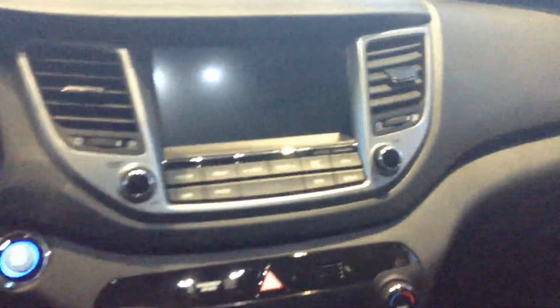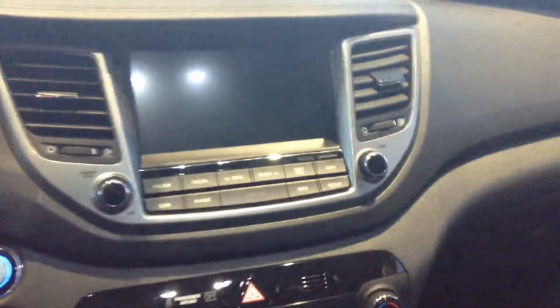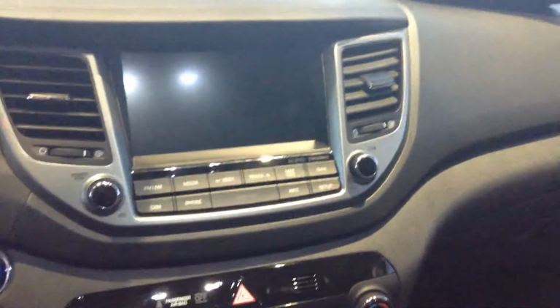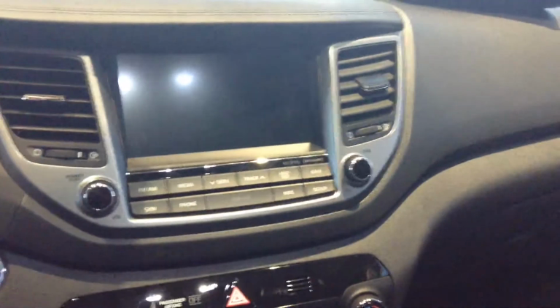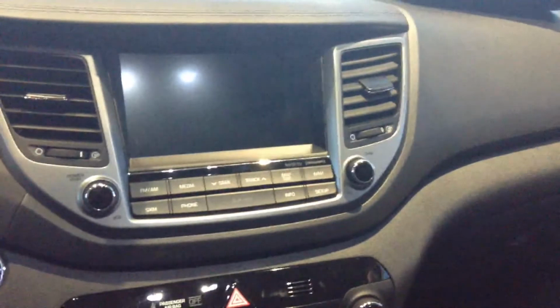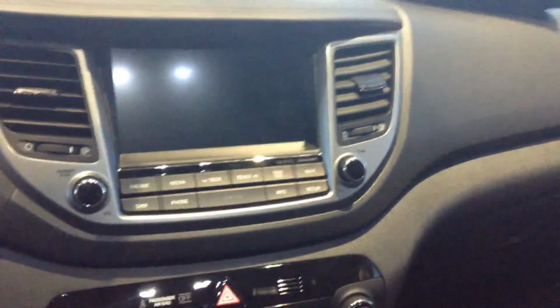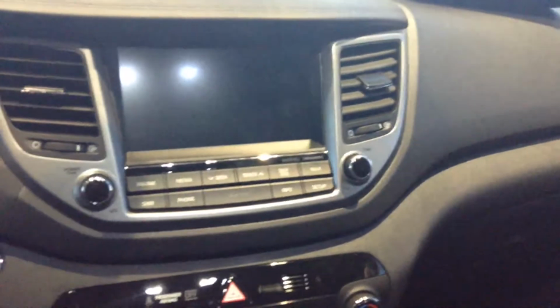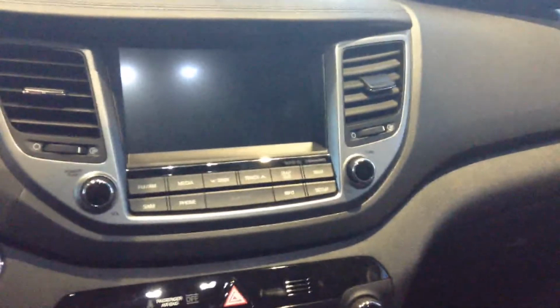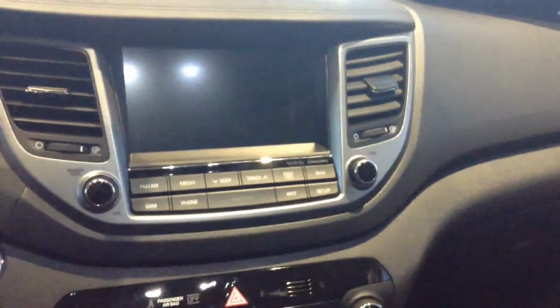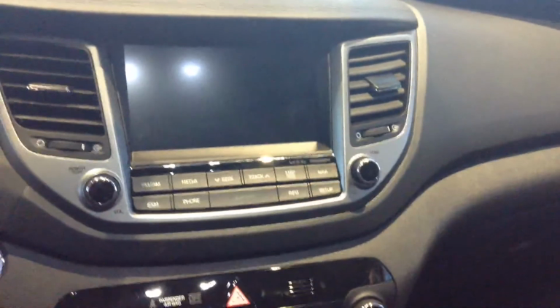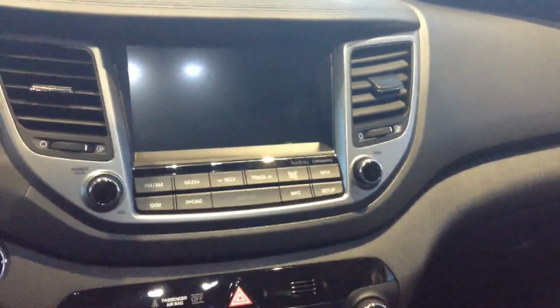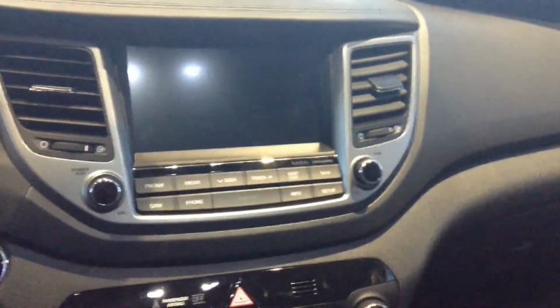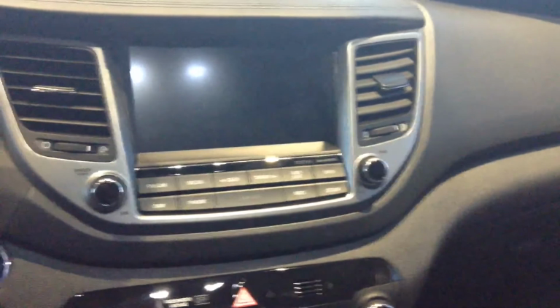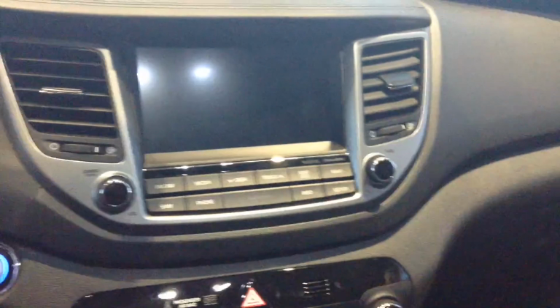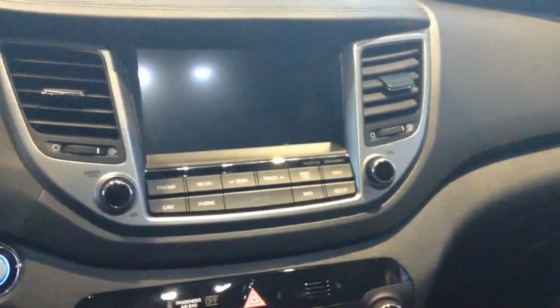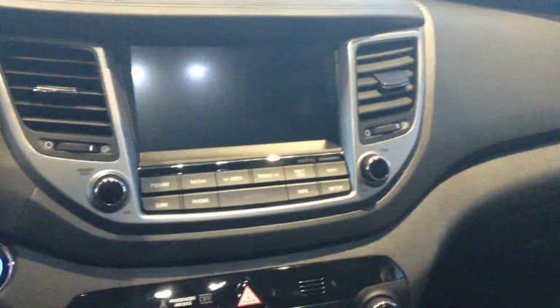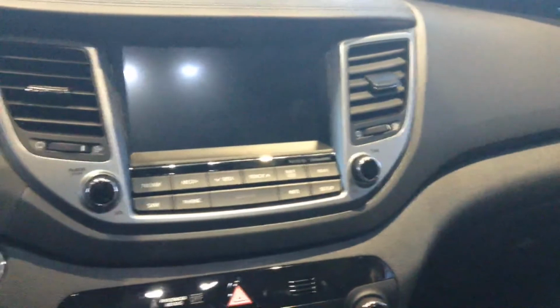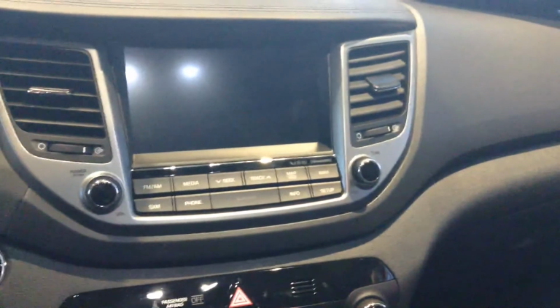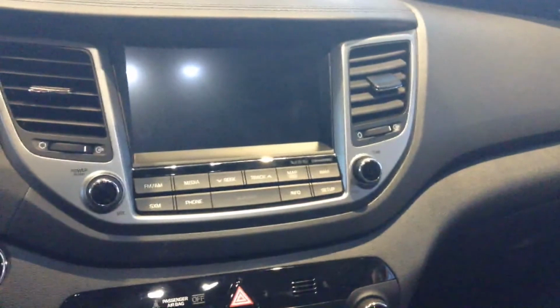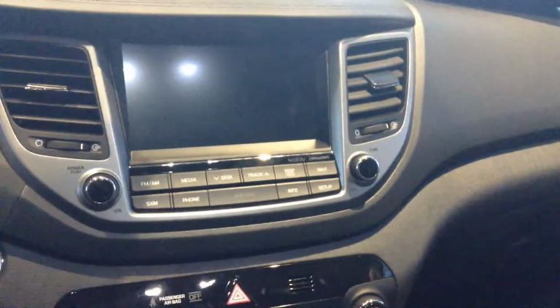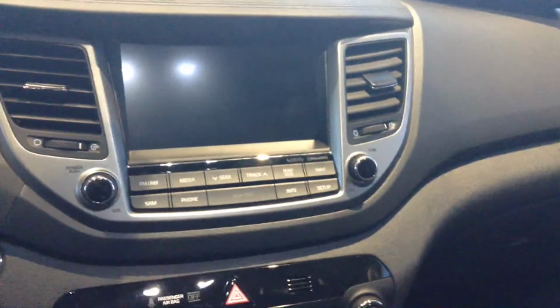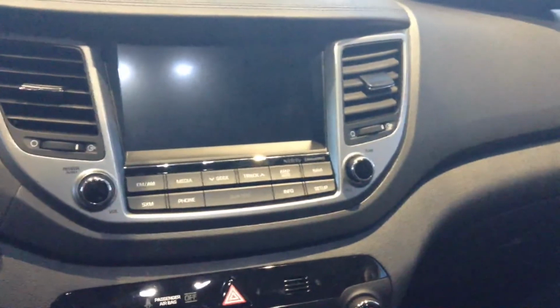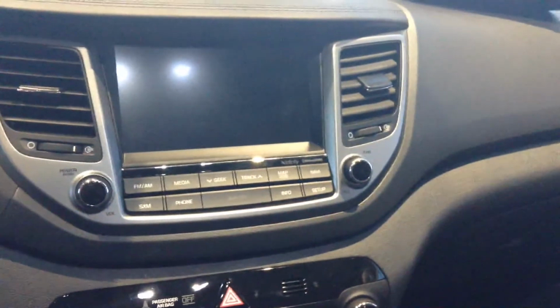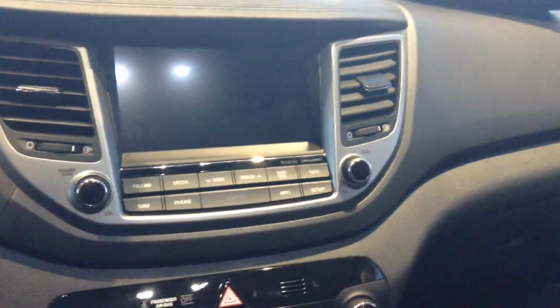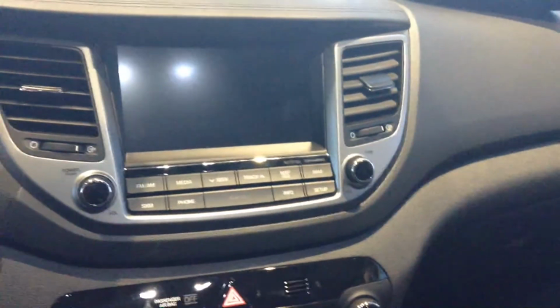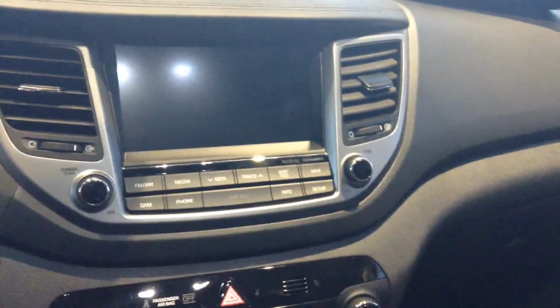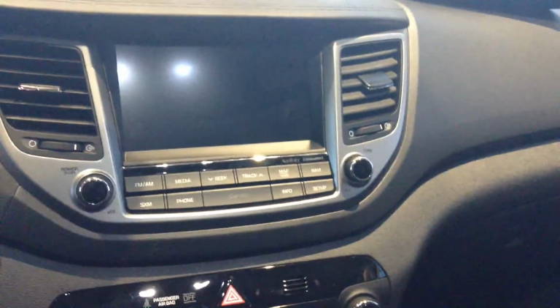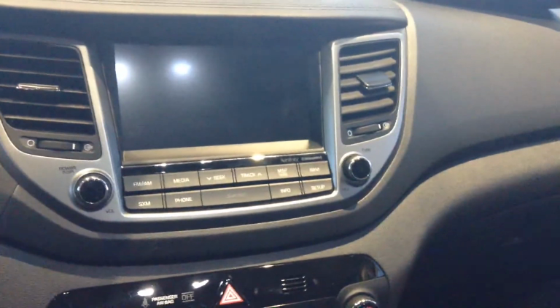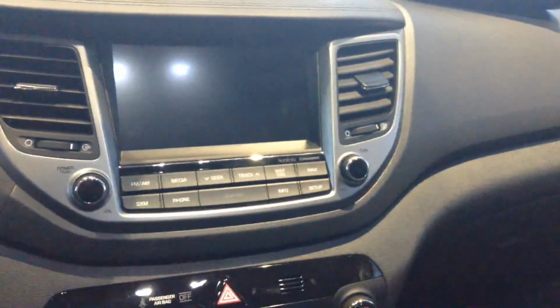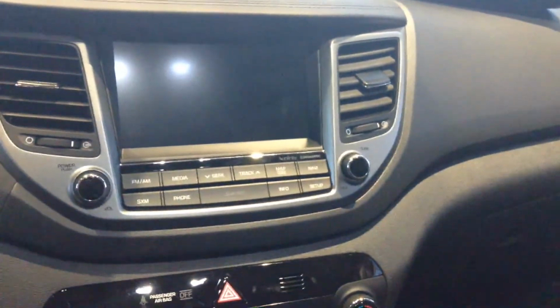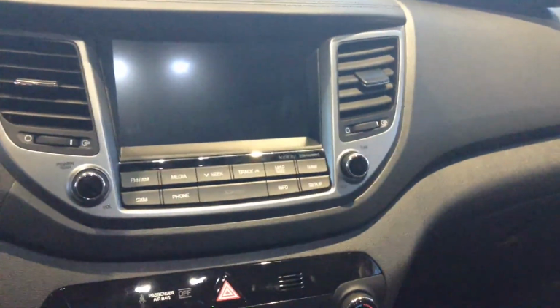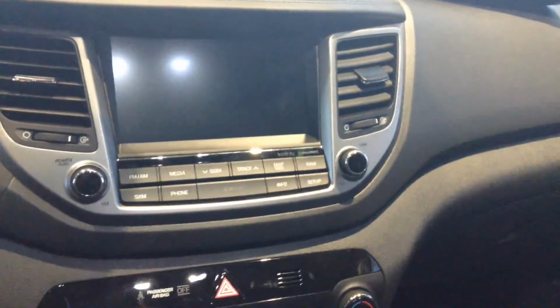Large navigation display with the Infinity sound system, AM, FM, and satellite radio.